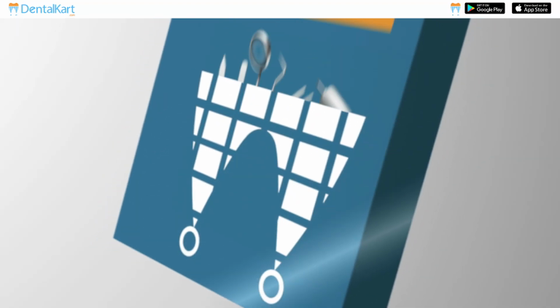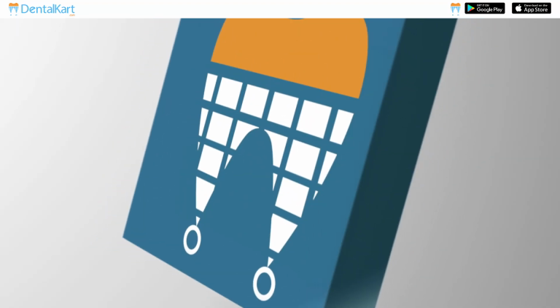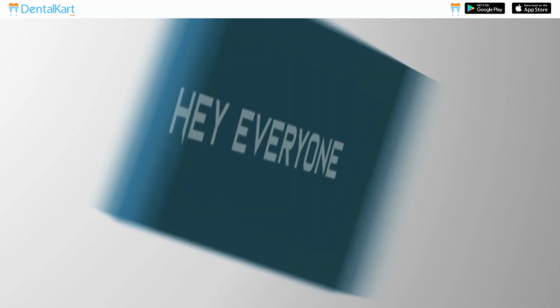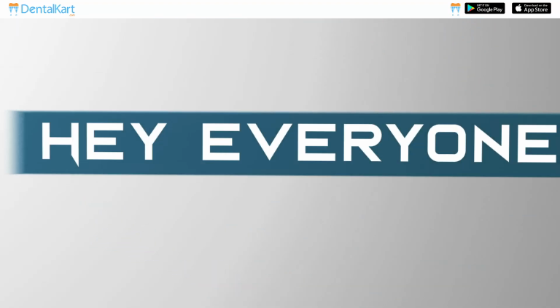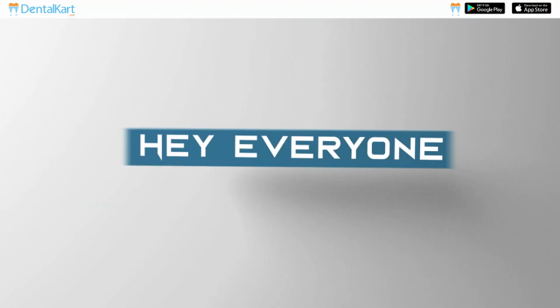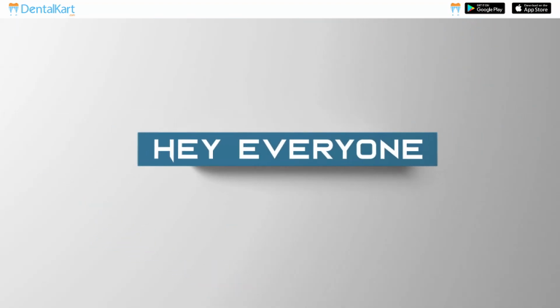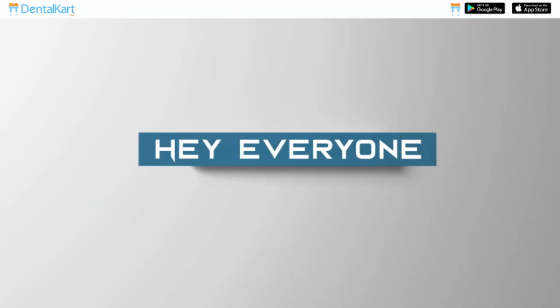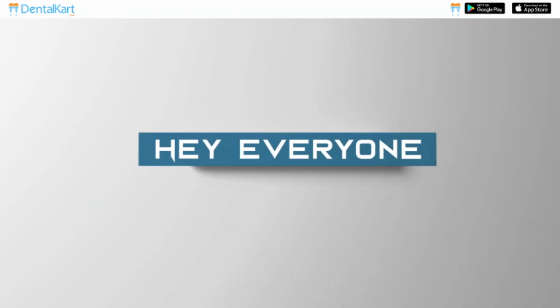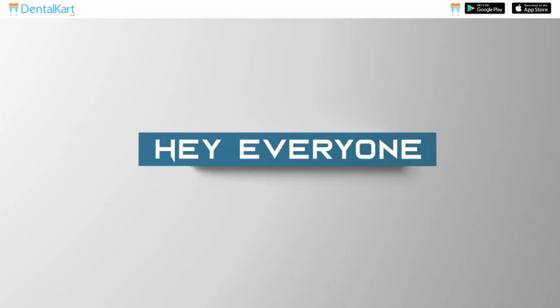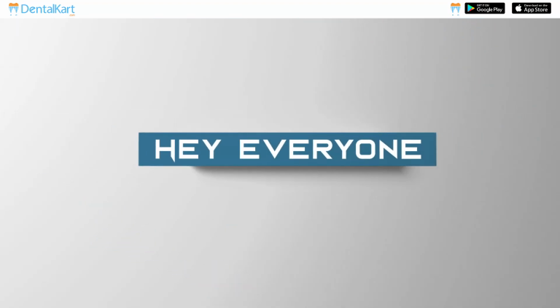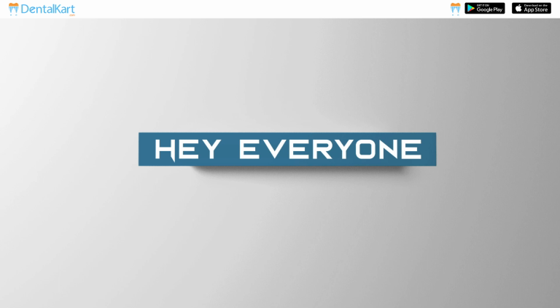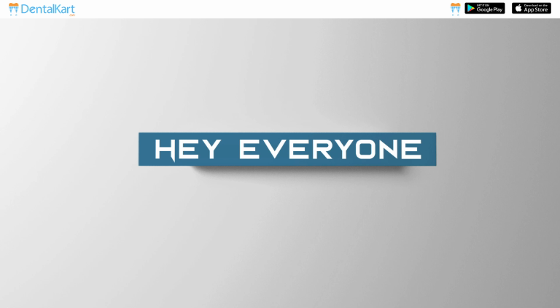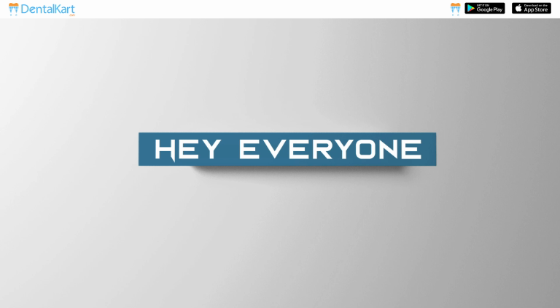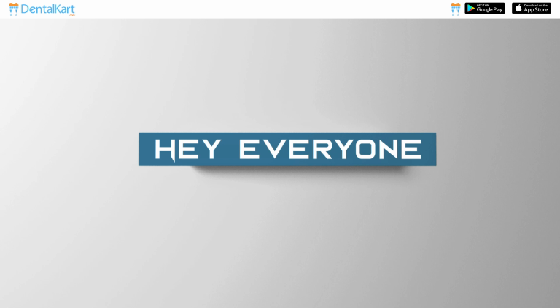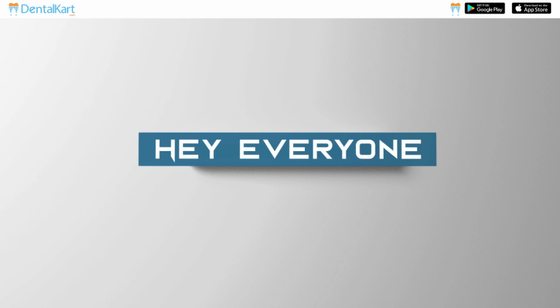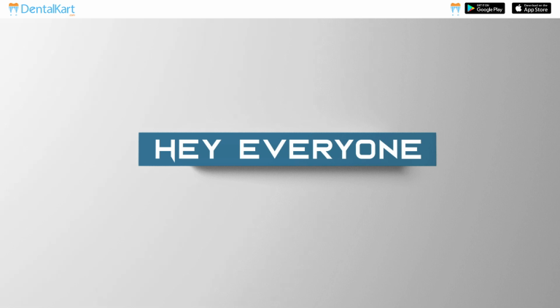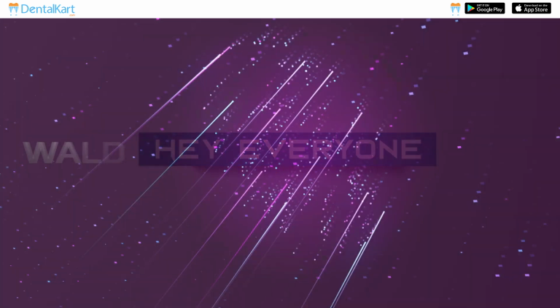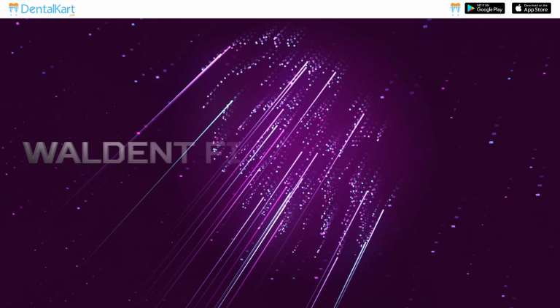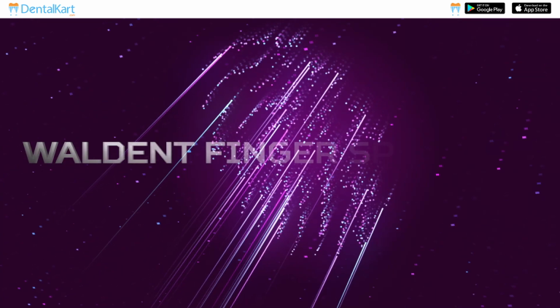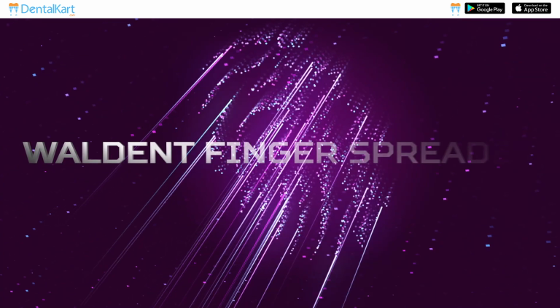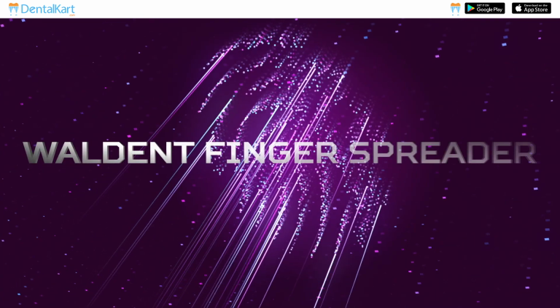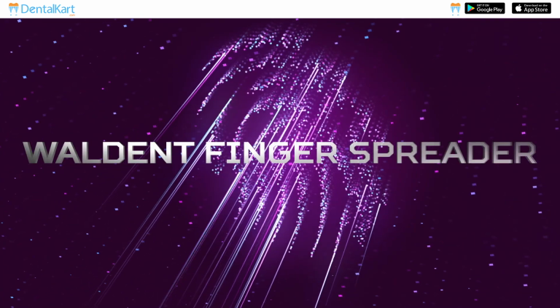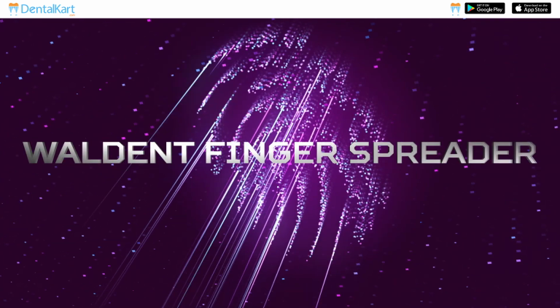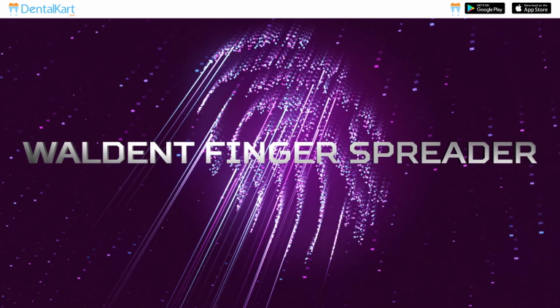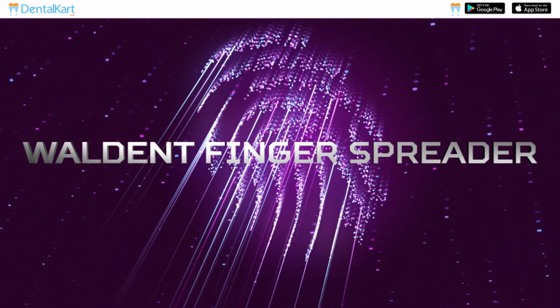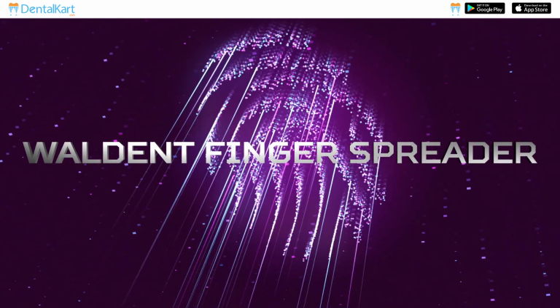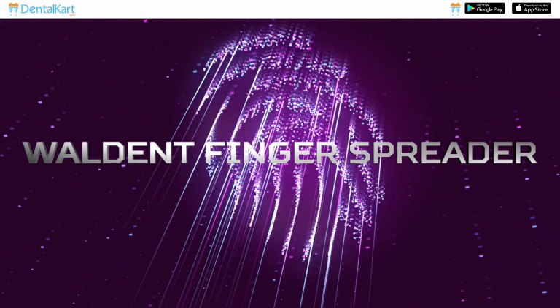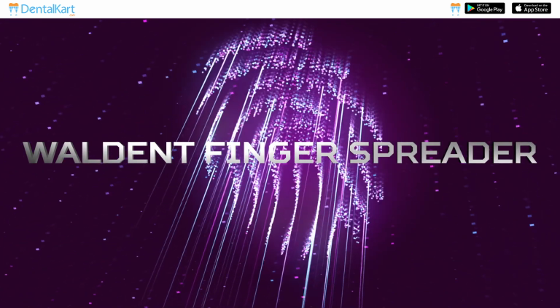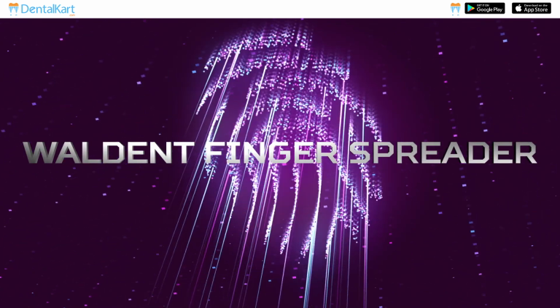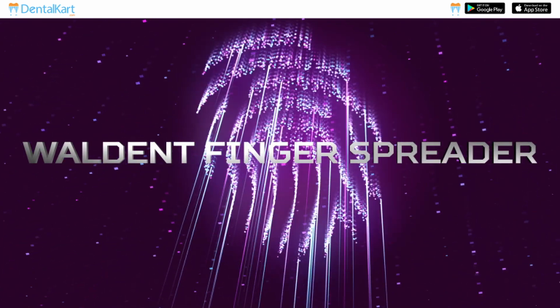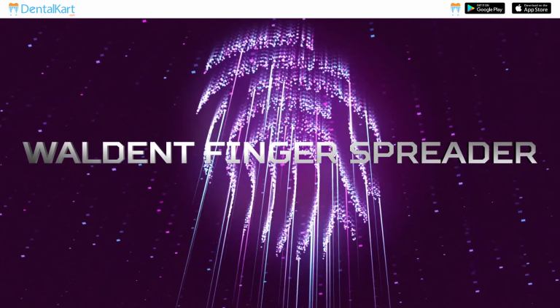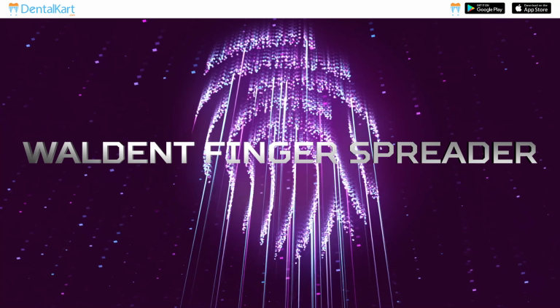Hey everyone, welcome back to our channel. I'm Dr. Sushmita, and today's topic of discussion is the Walden finger spreader.